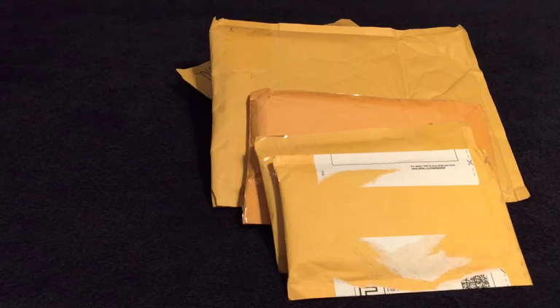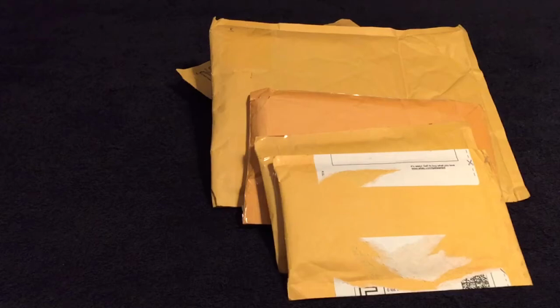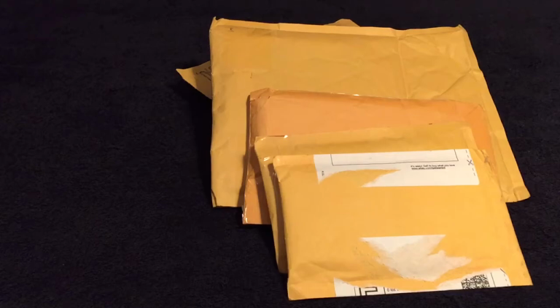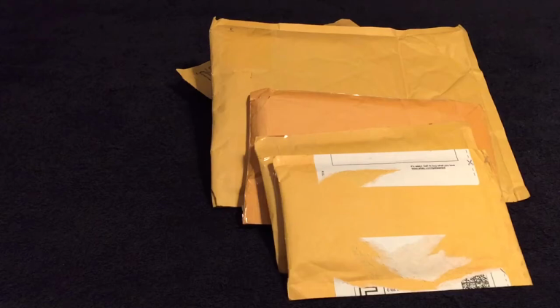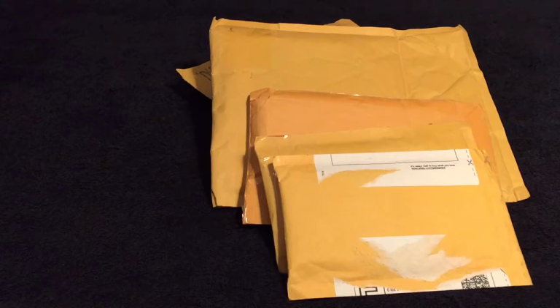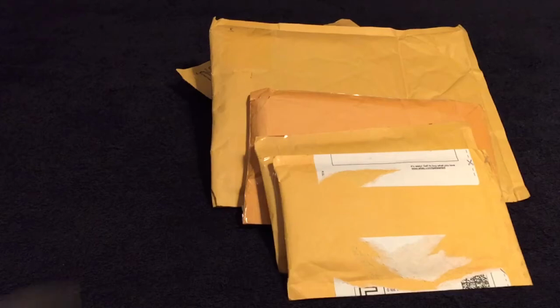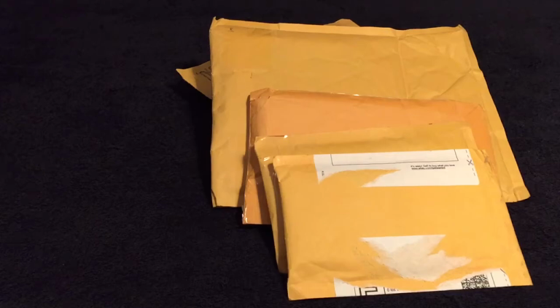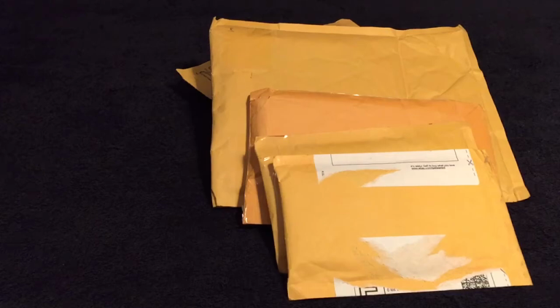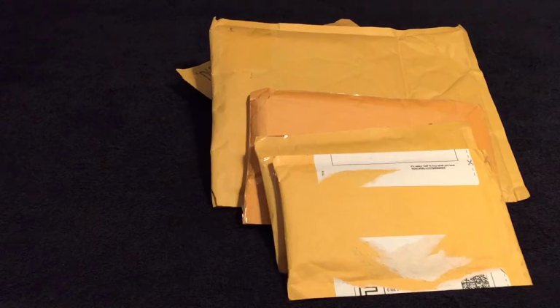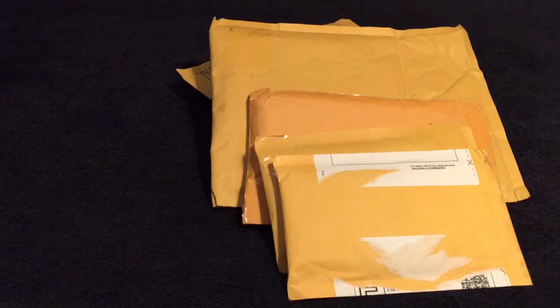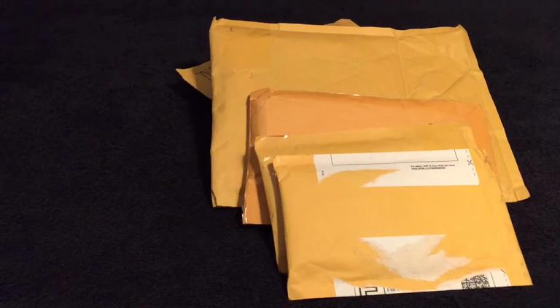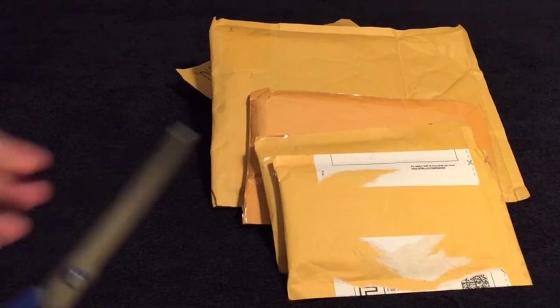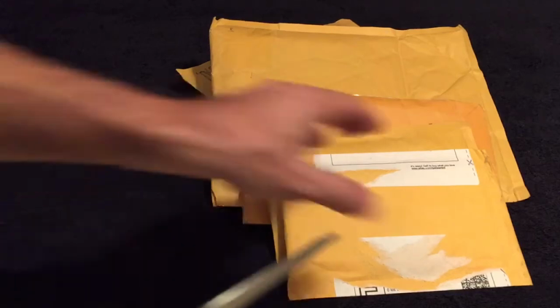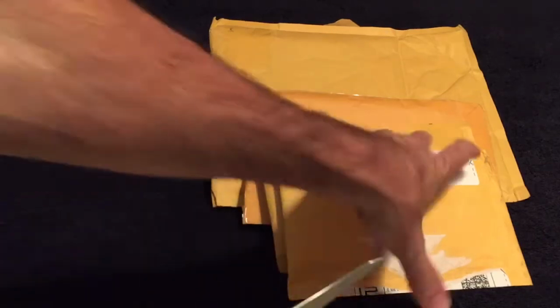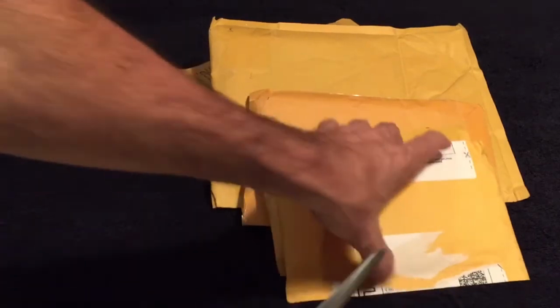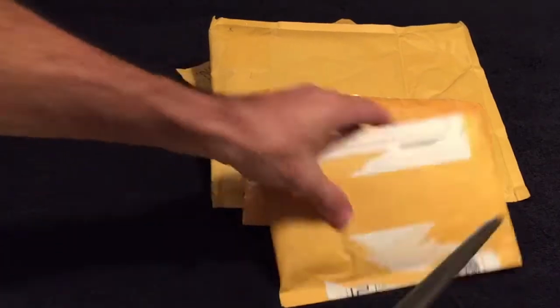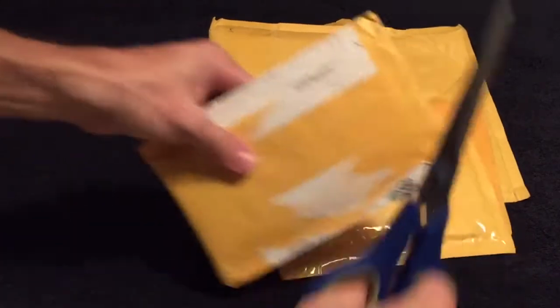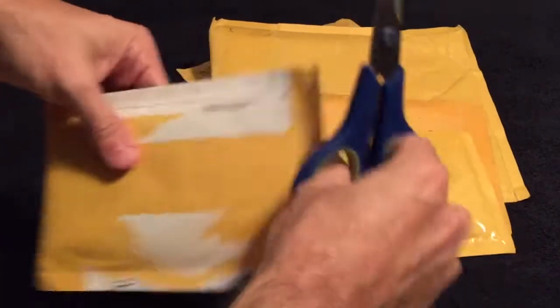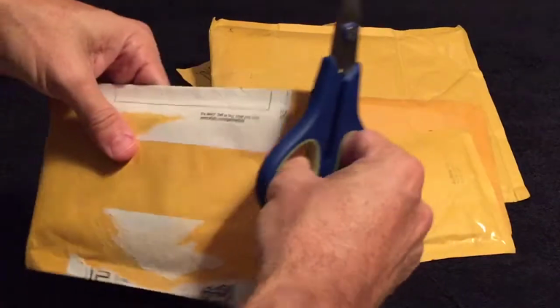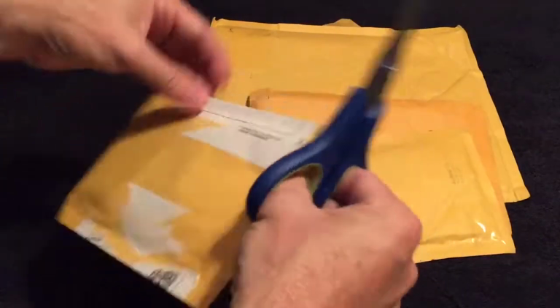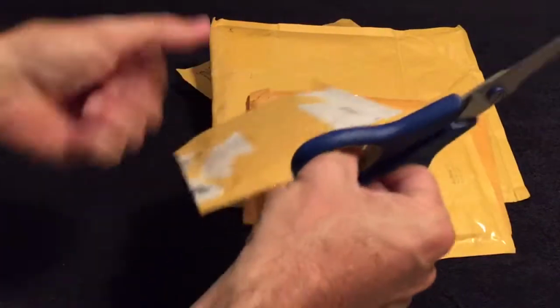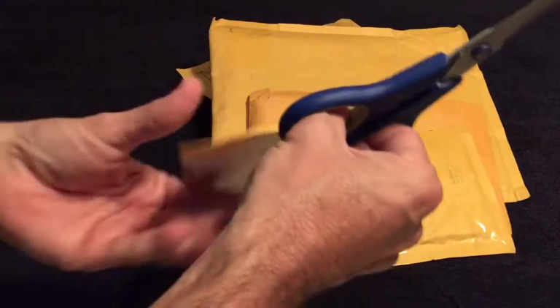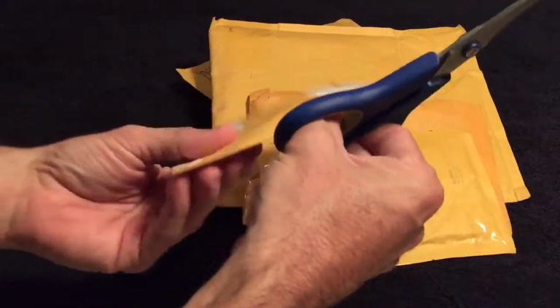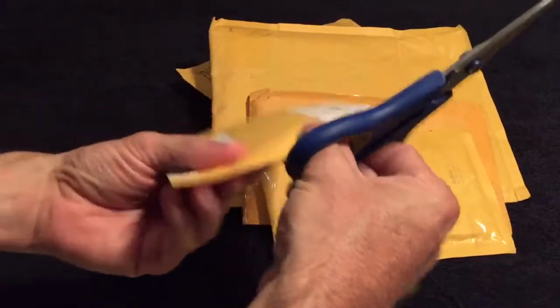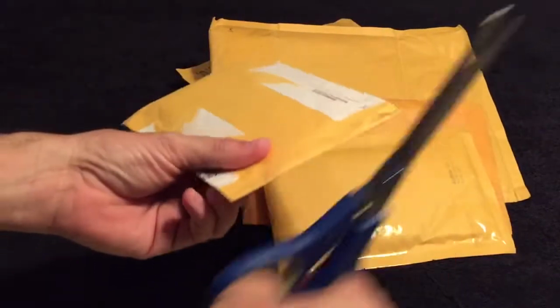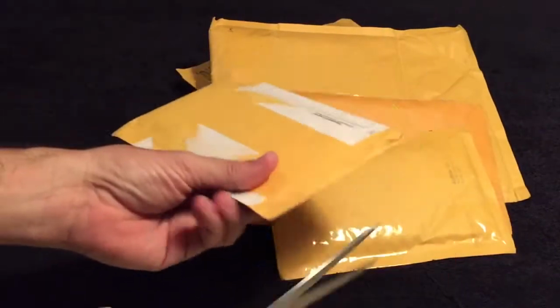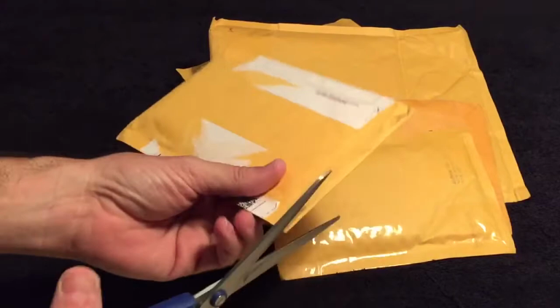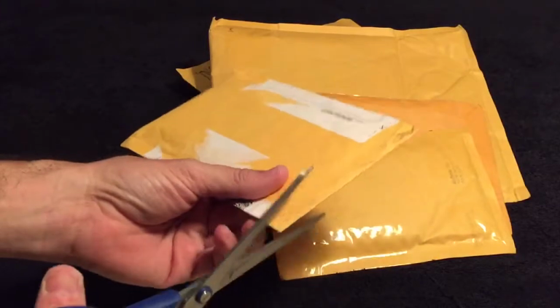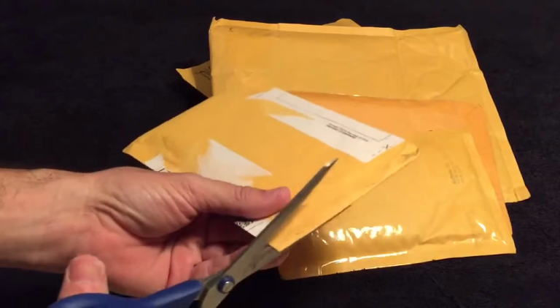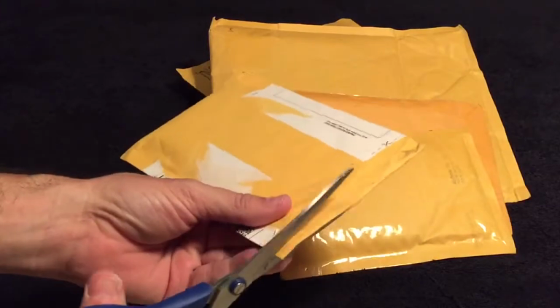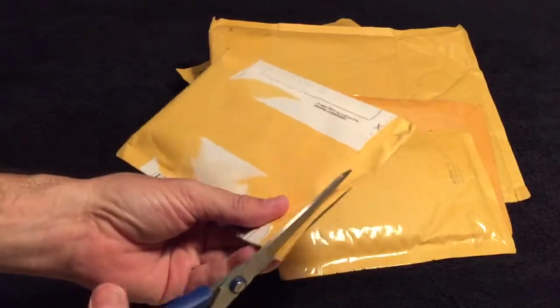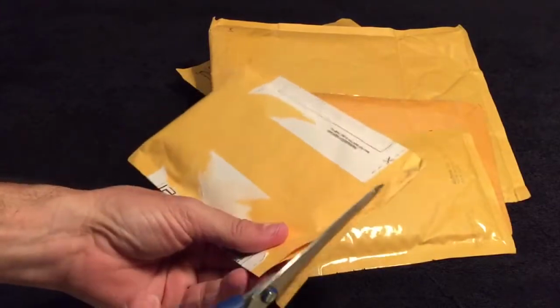Hey guys, got a five-package mail day, let's get into this and see what I get.